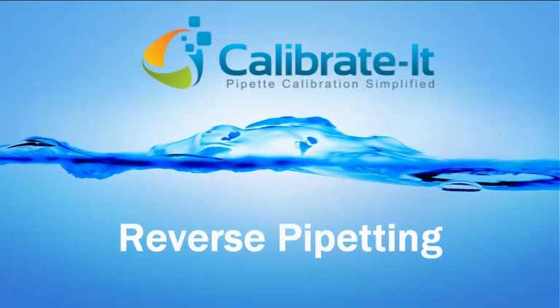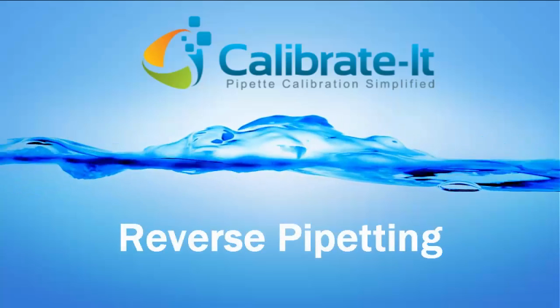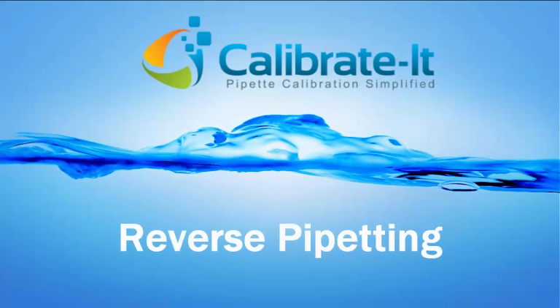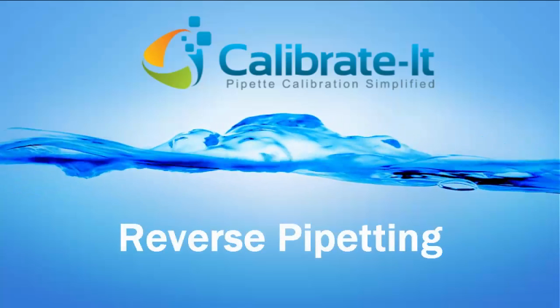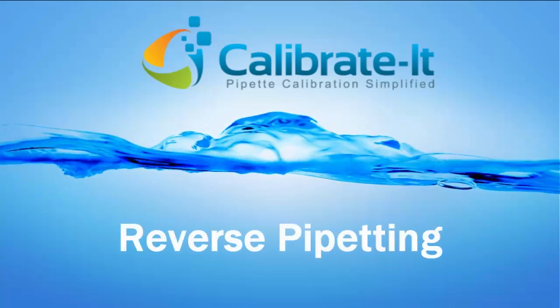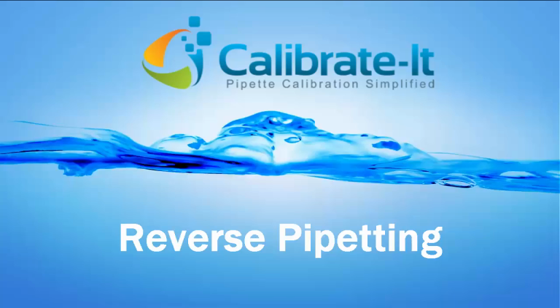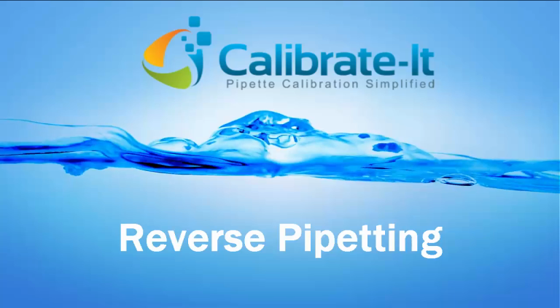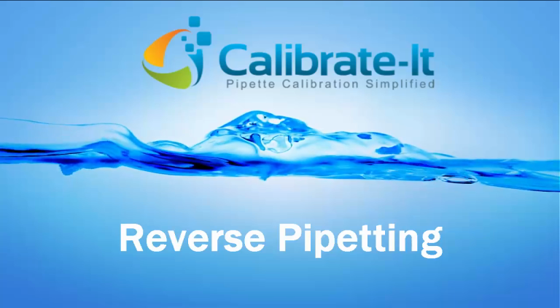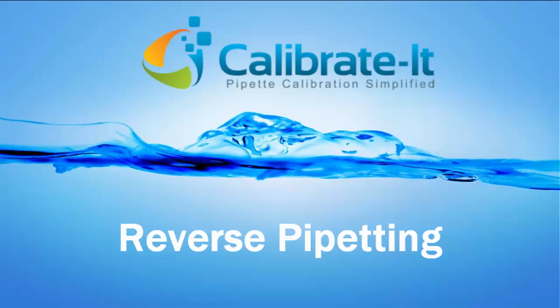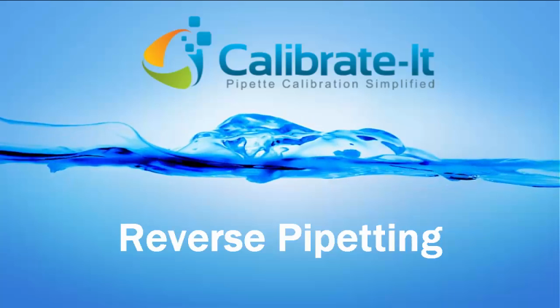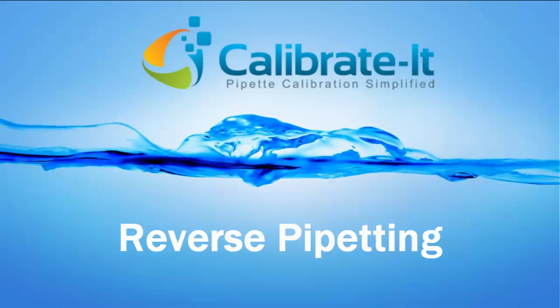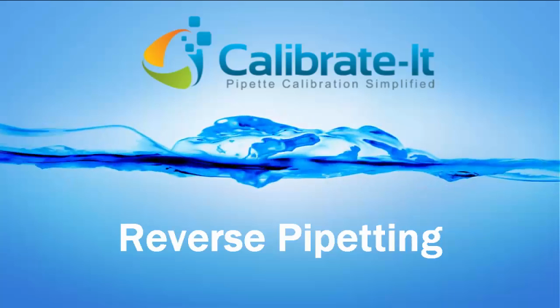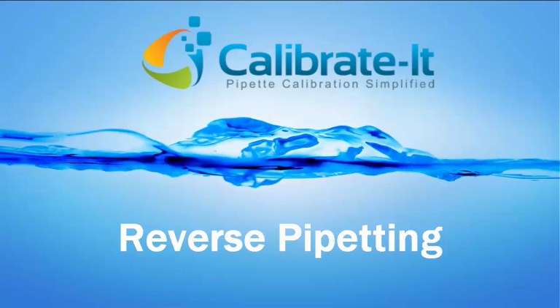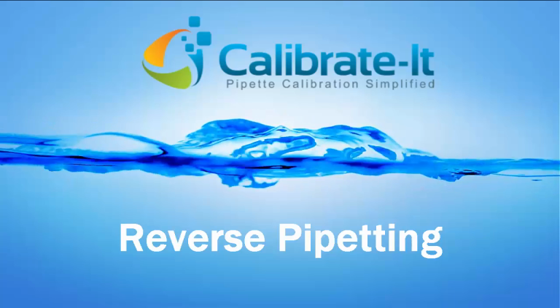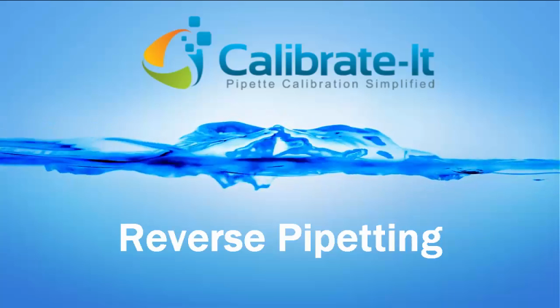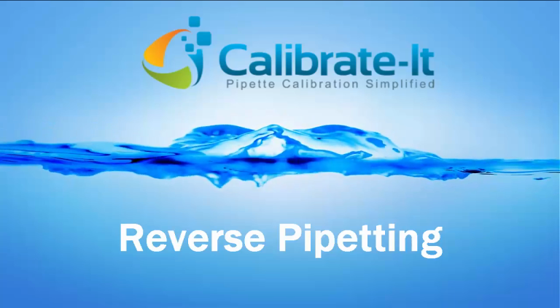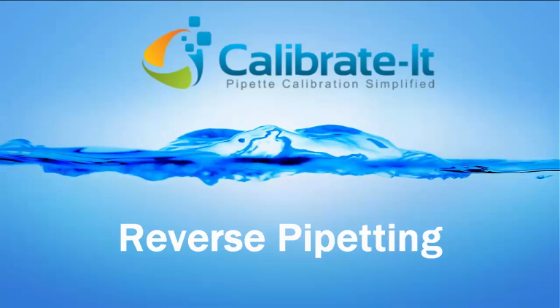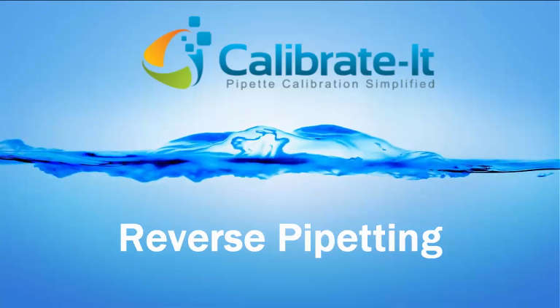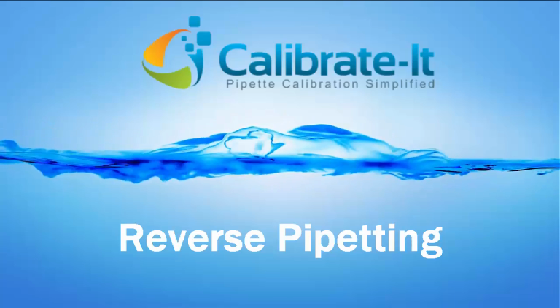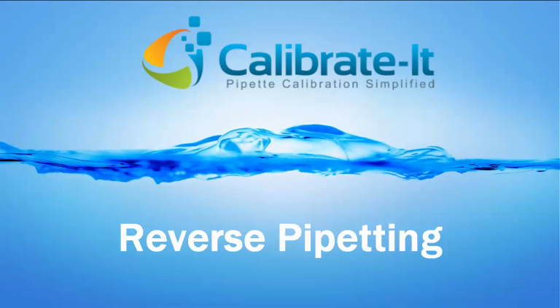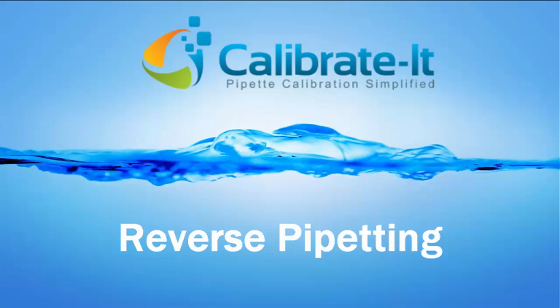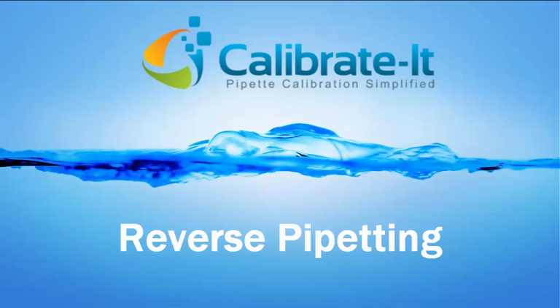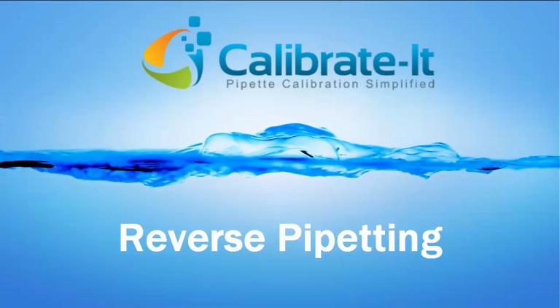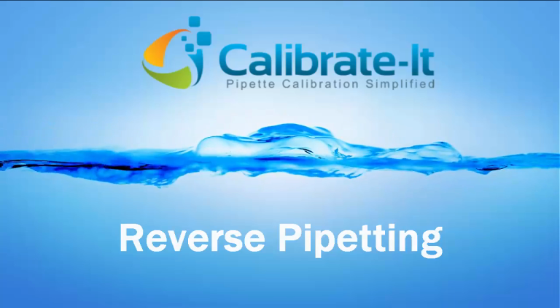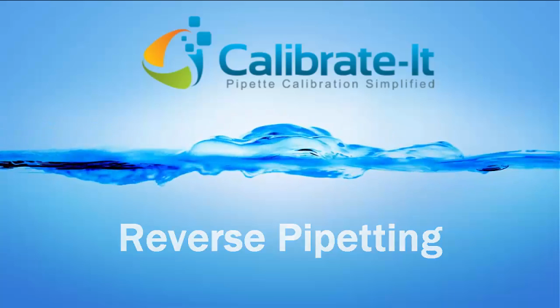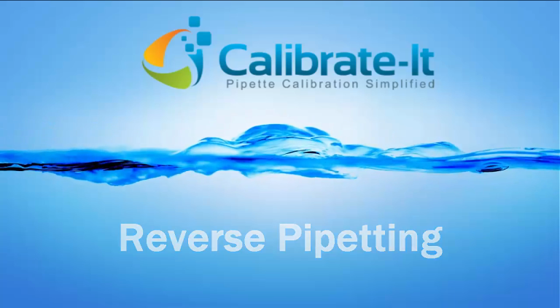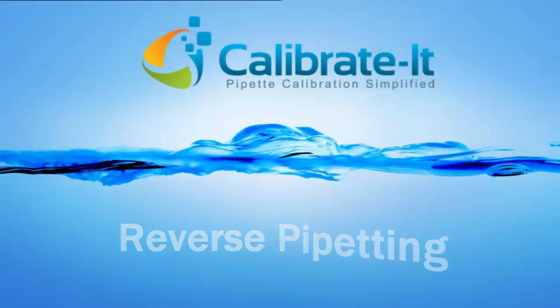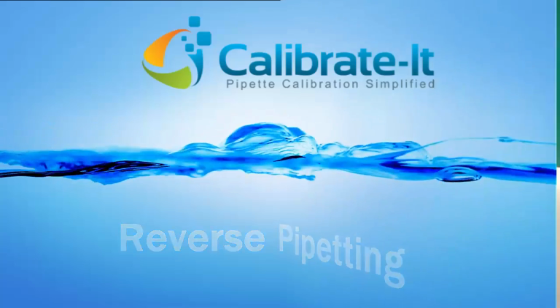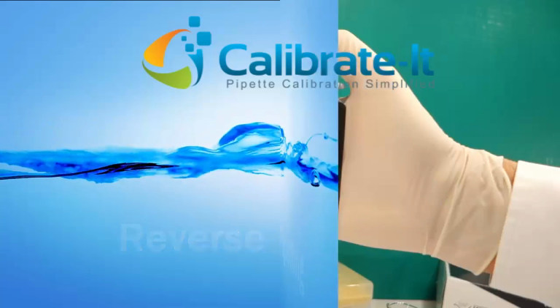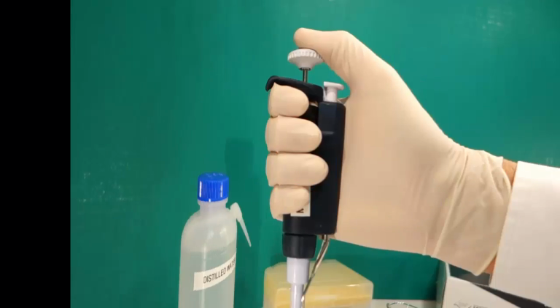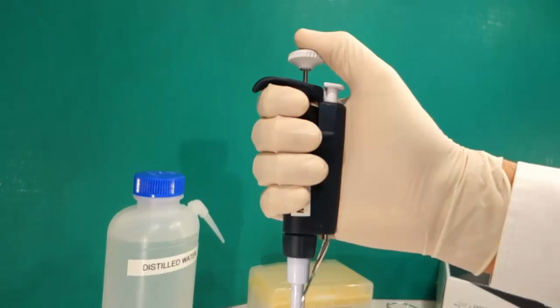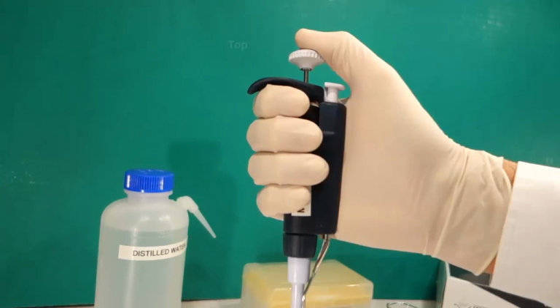Welcome to Calibrate It and Reverse Pipetting. What is reverse pipetting and when should you use it?